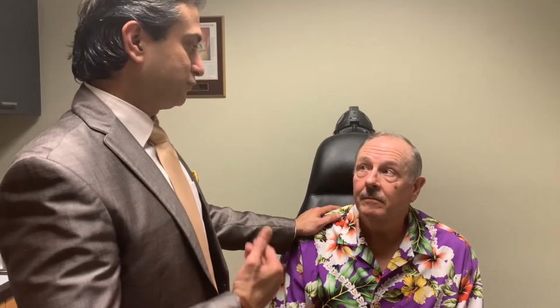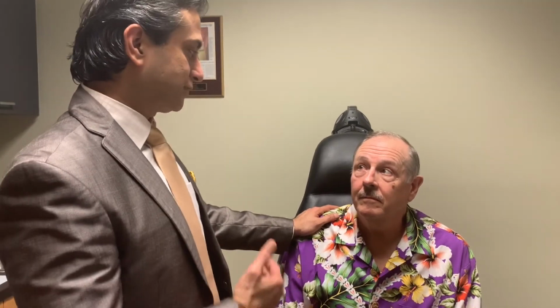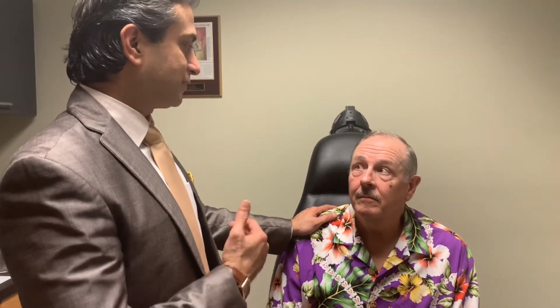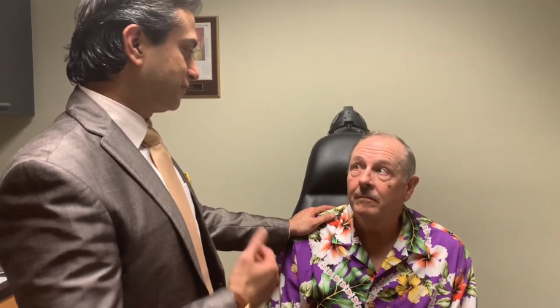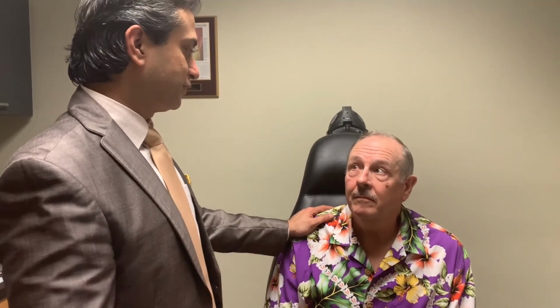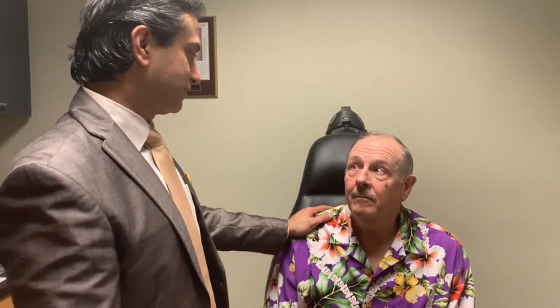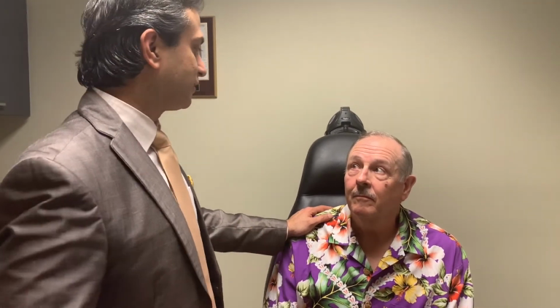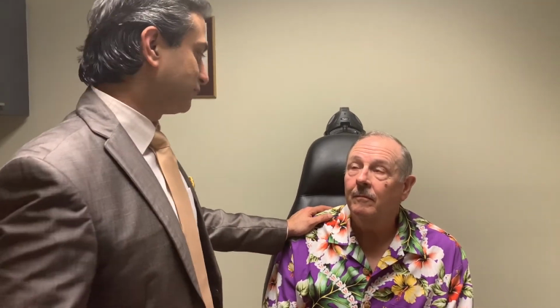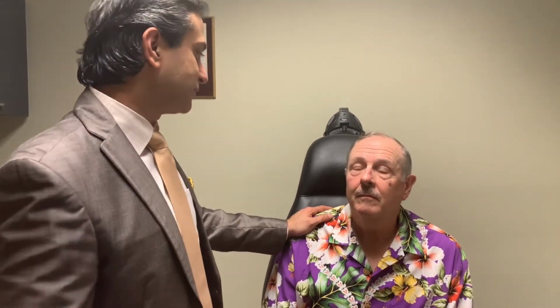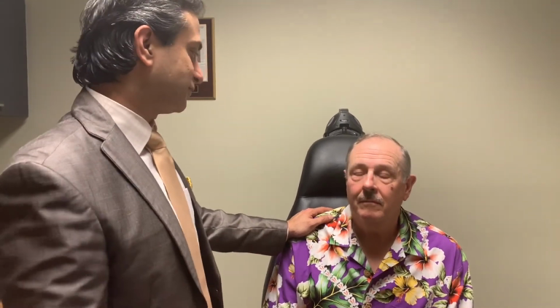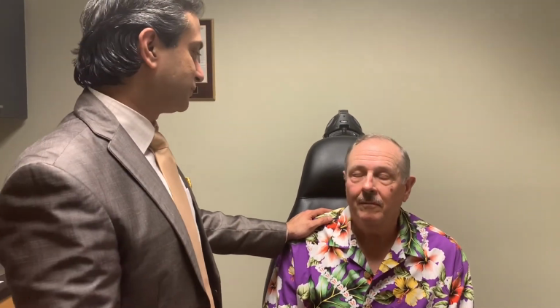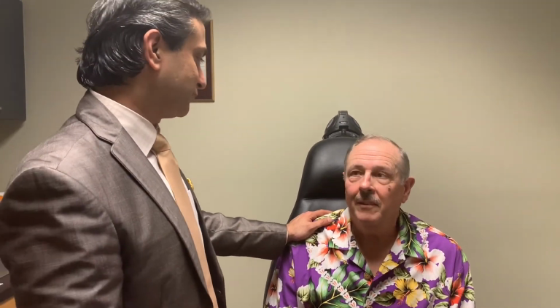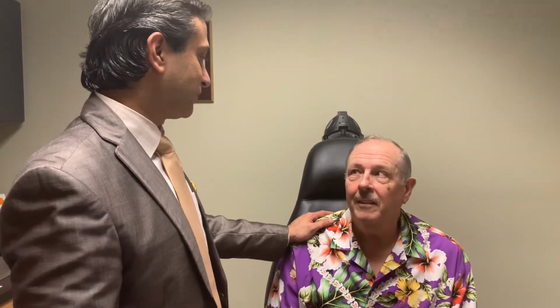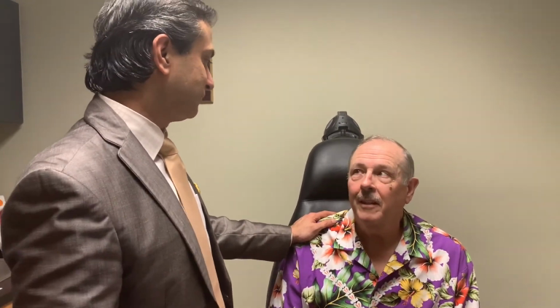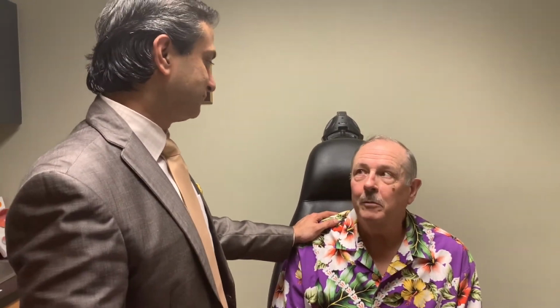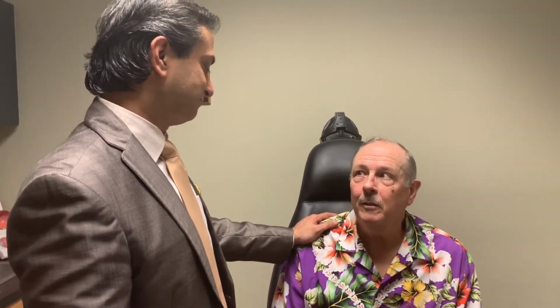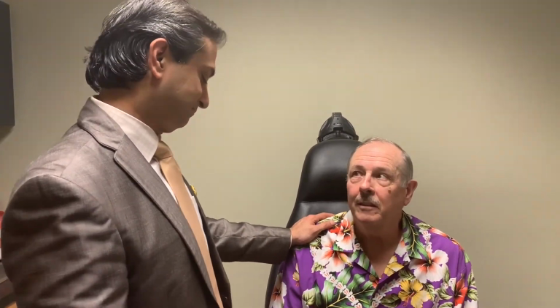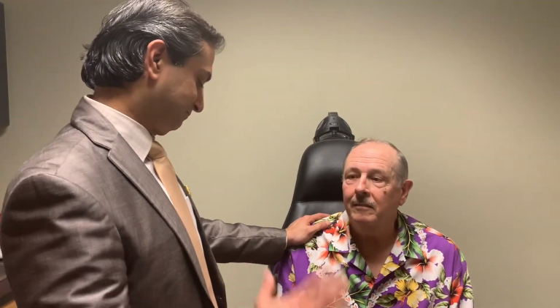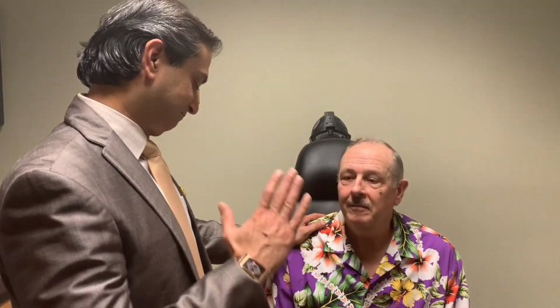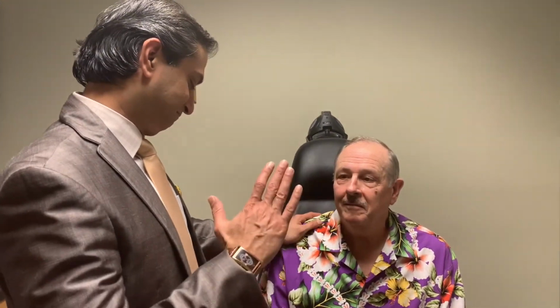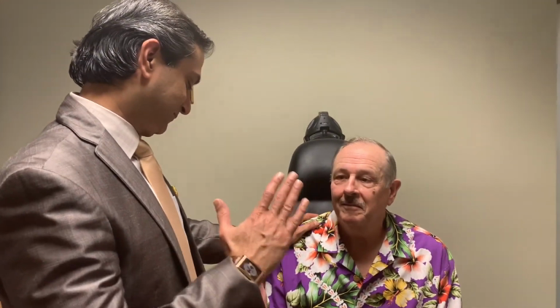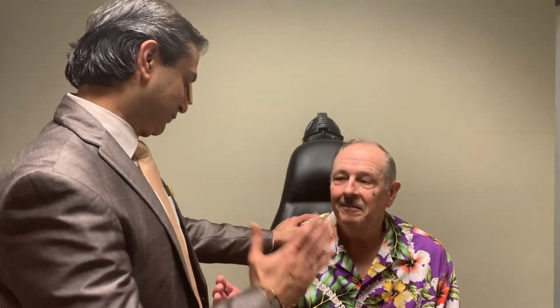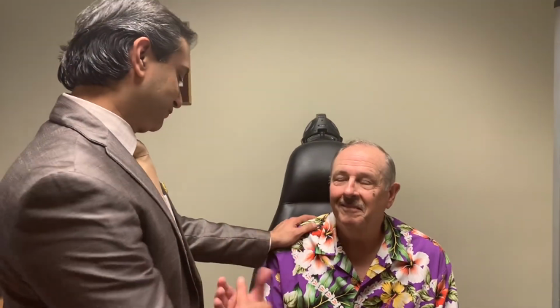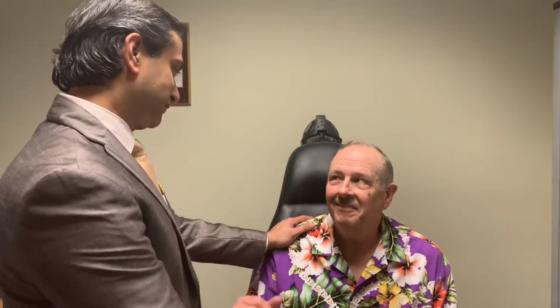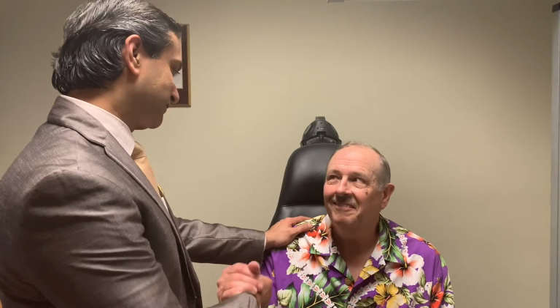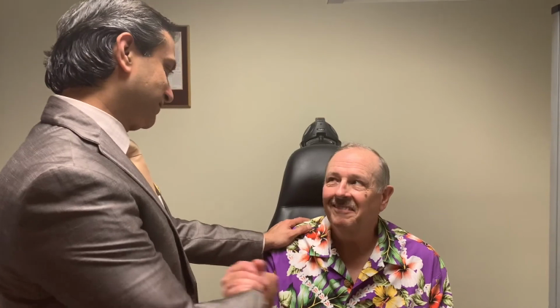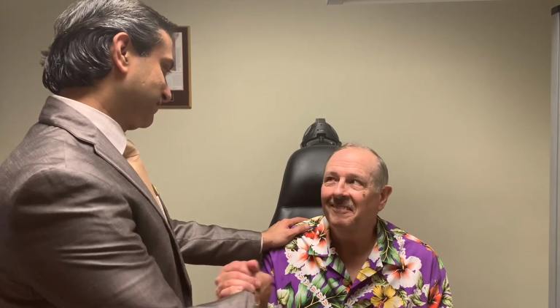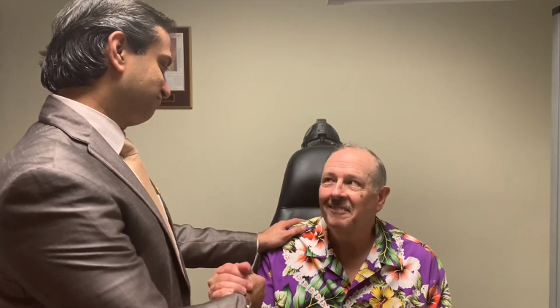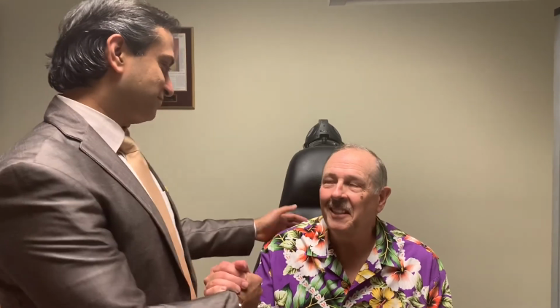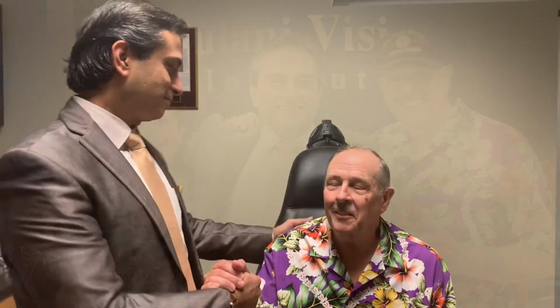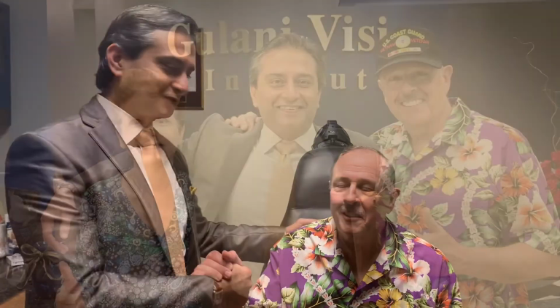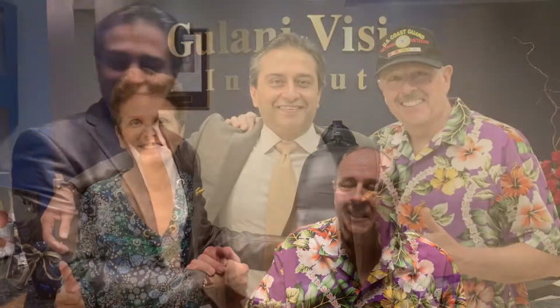We just had surgery, so take it easy for the rest of the weekend. Congratulations. Thank you, Dr. Klein.